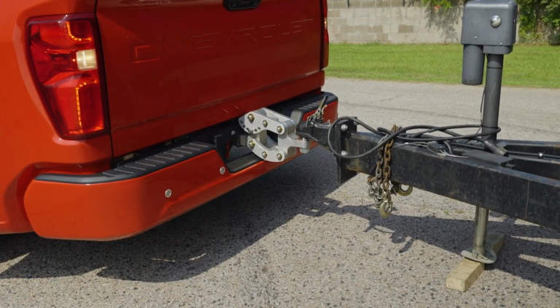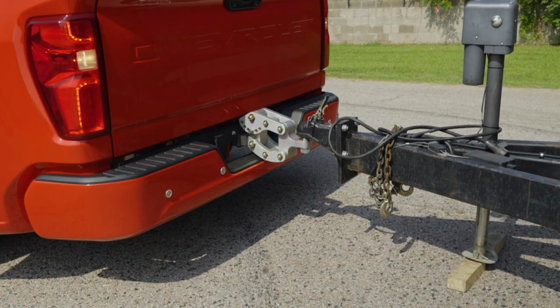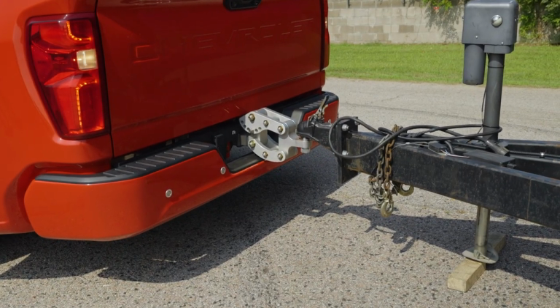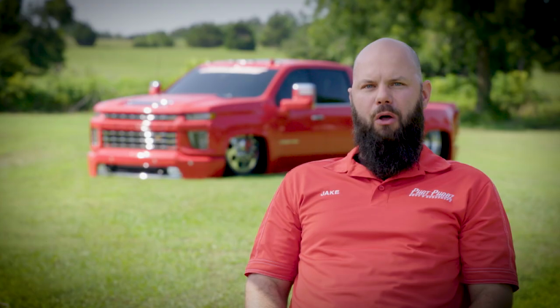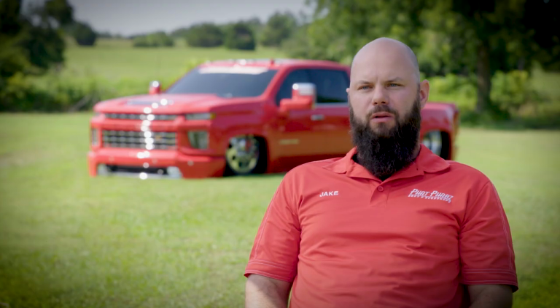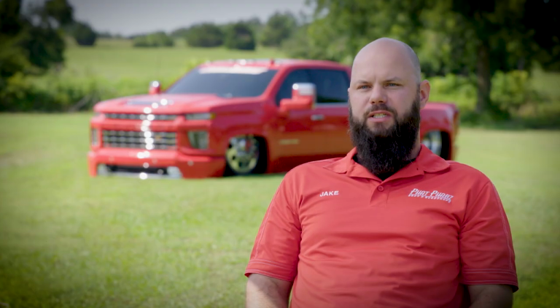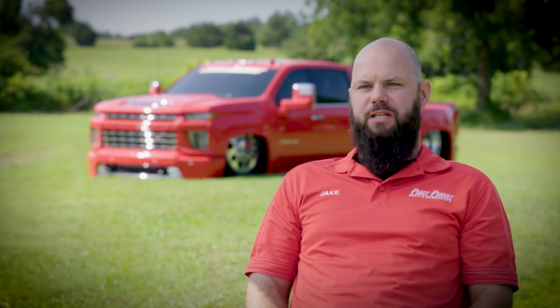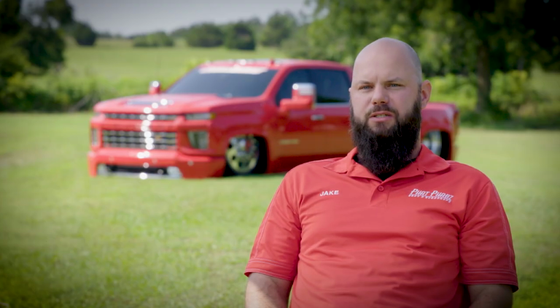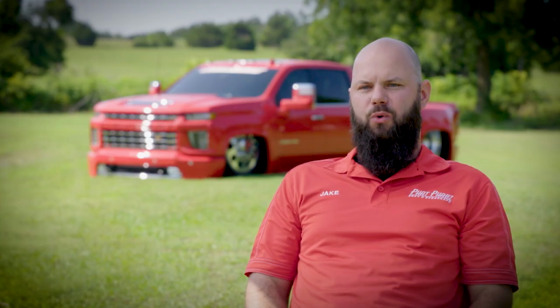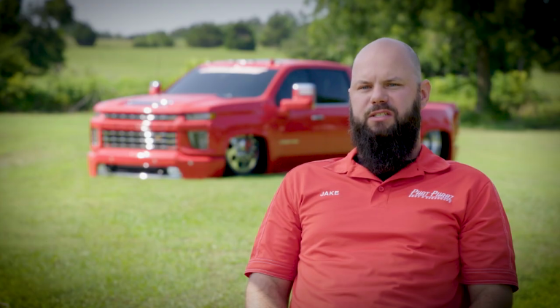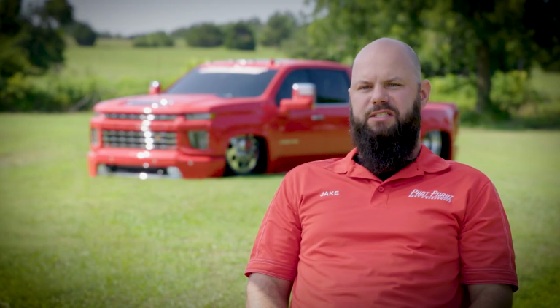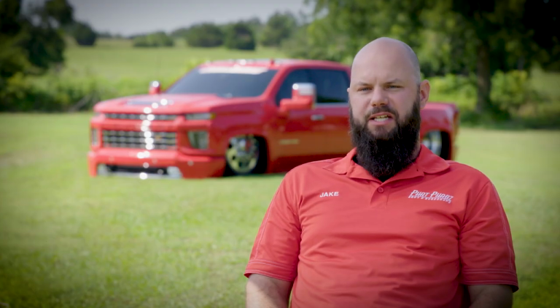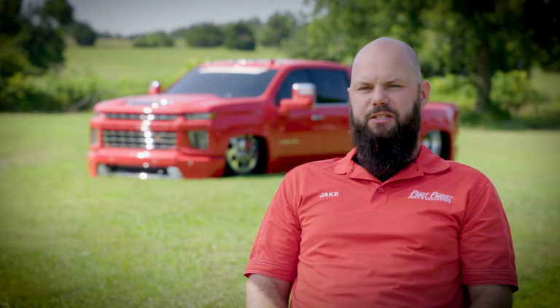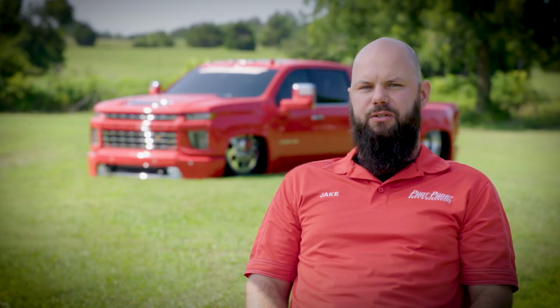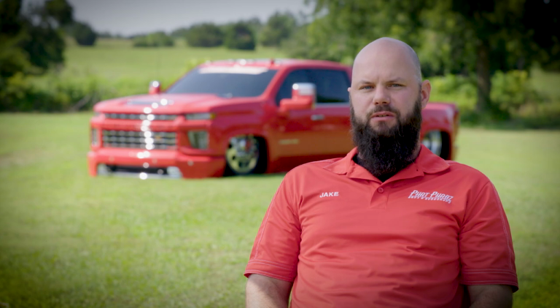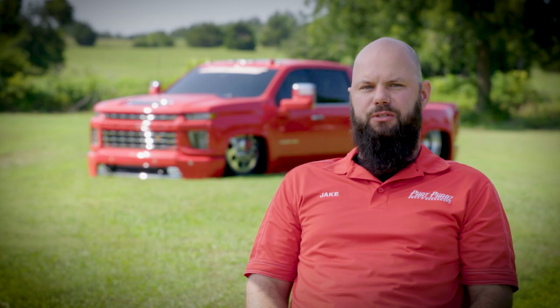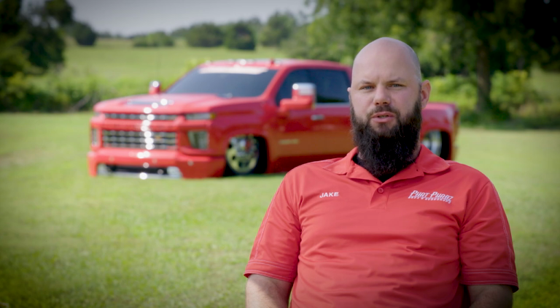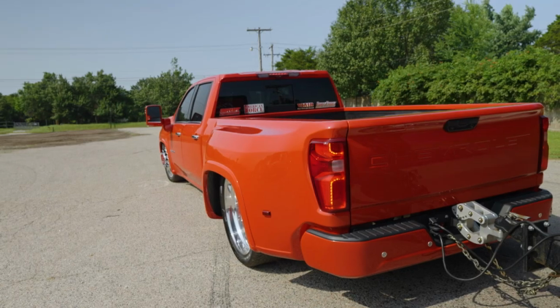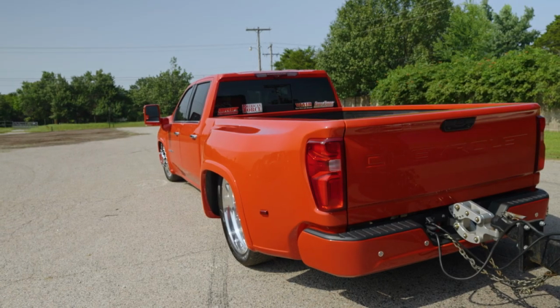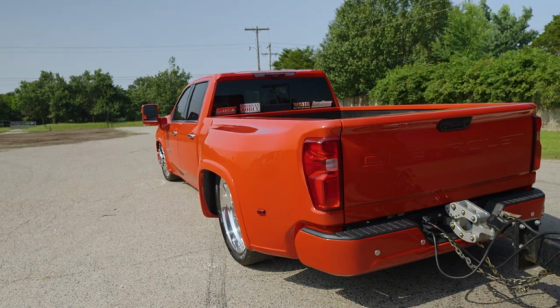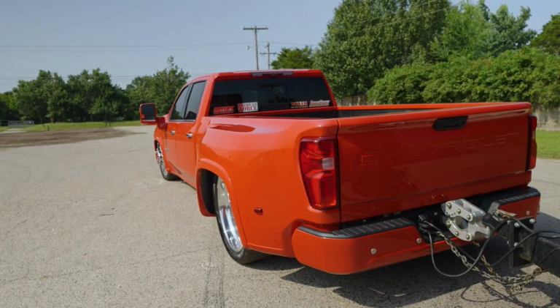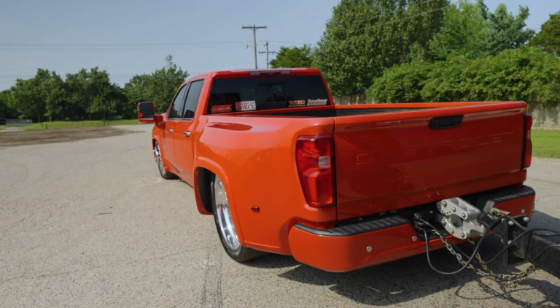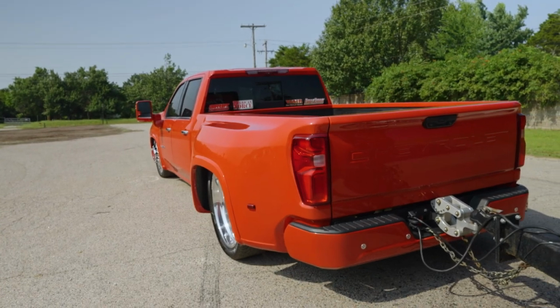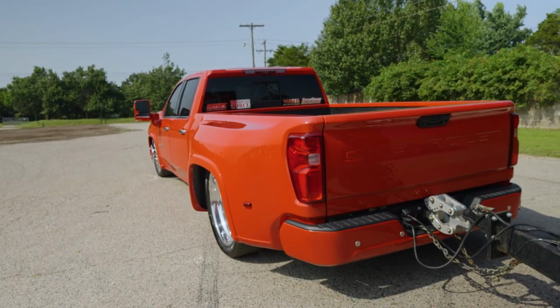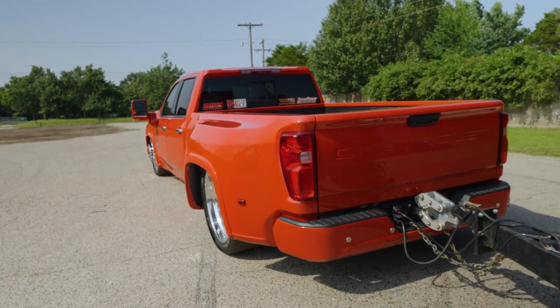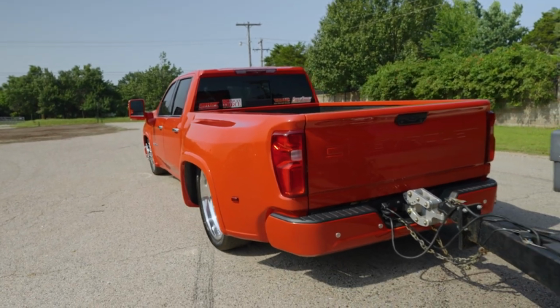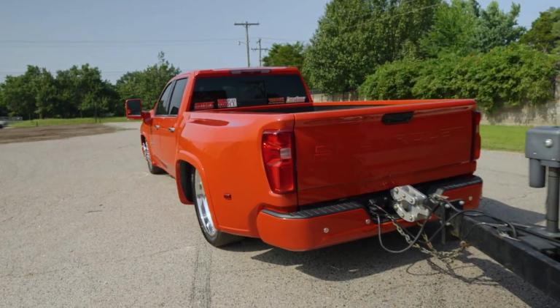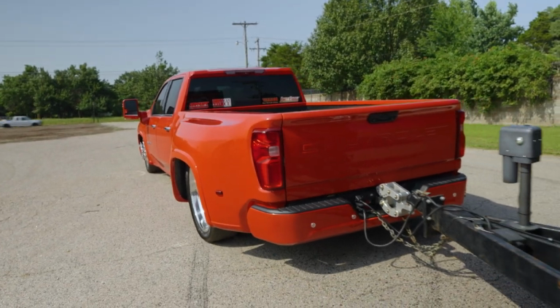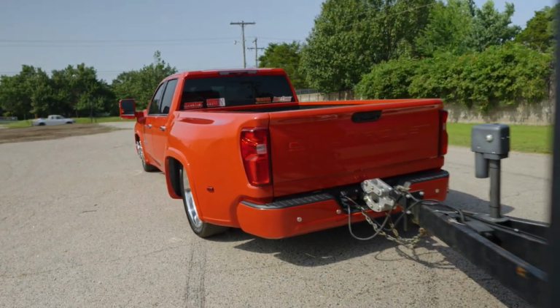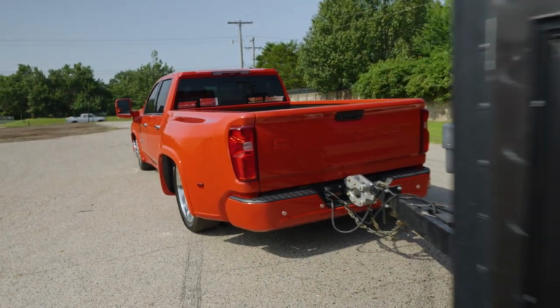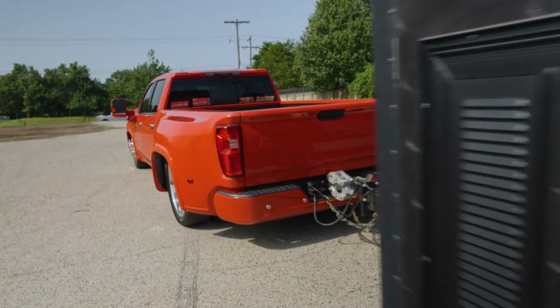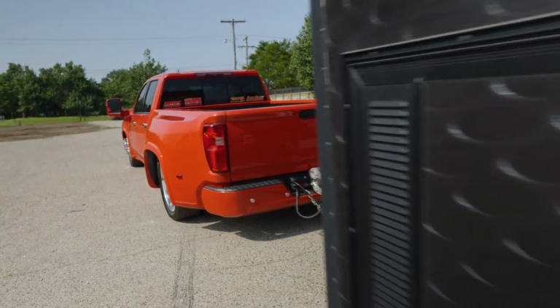This truck hauls. It does what it's intended to do from the factory. But in our opinion, it looks a lot better doing it.